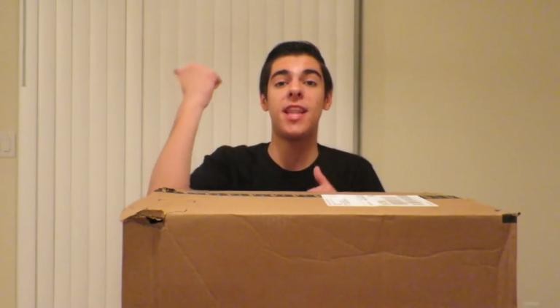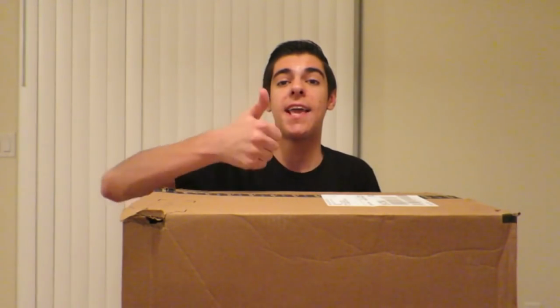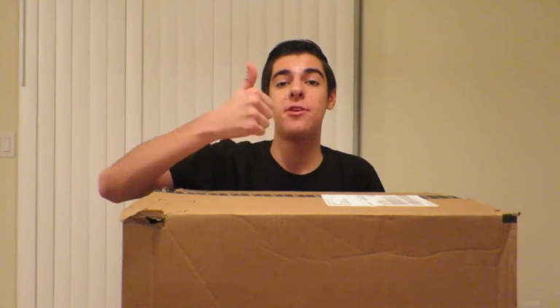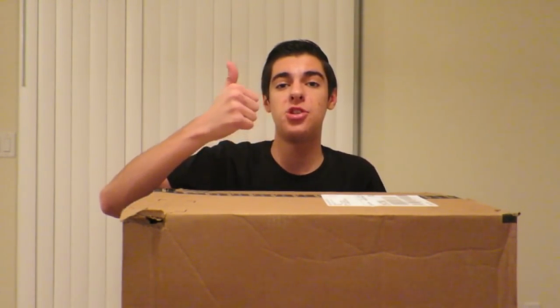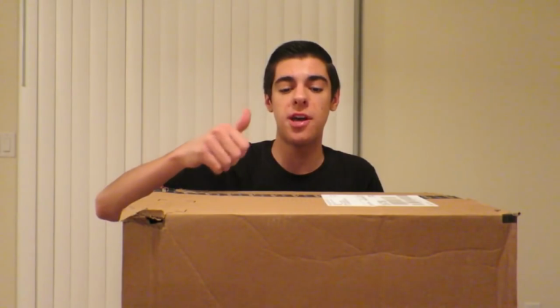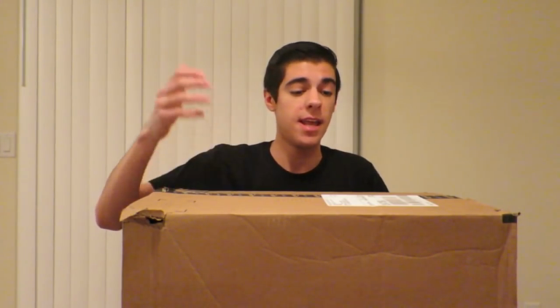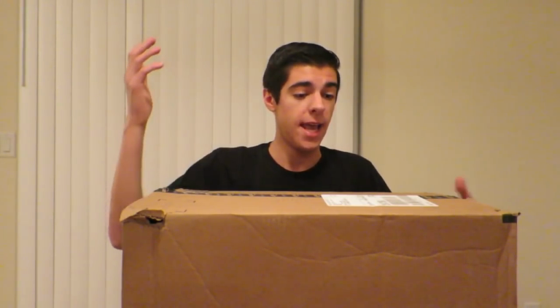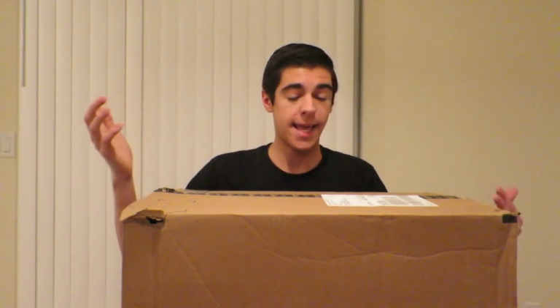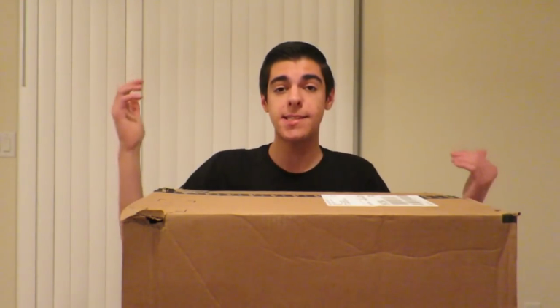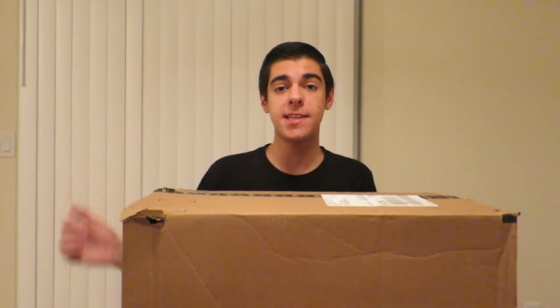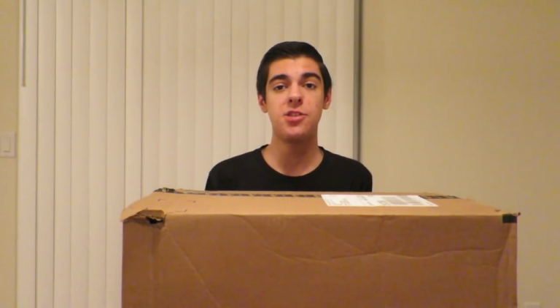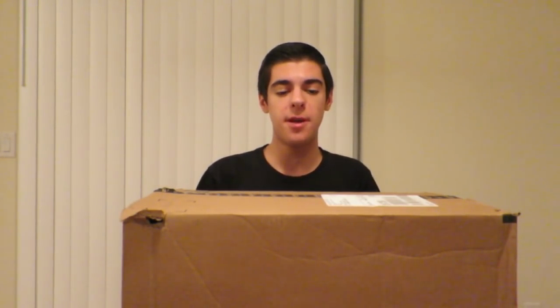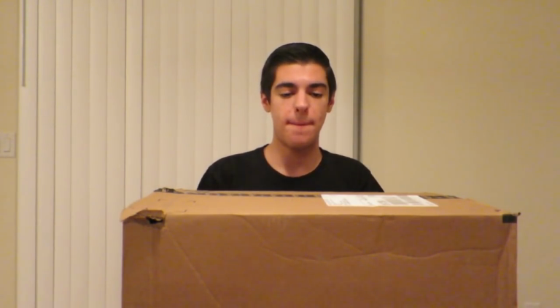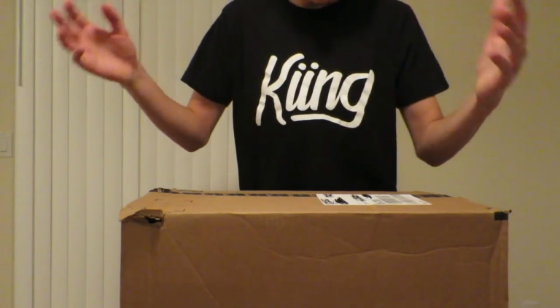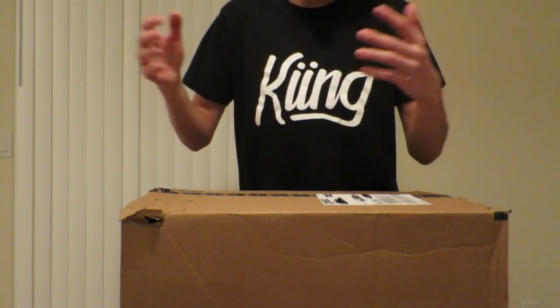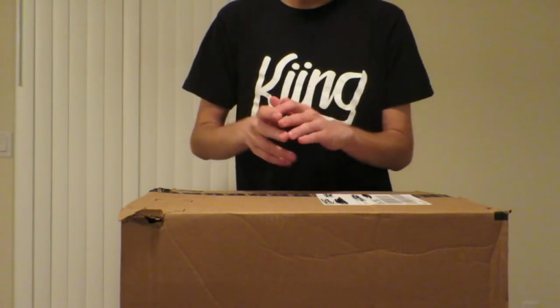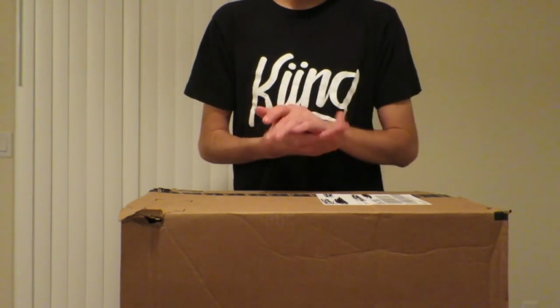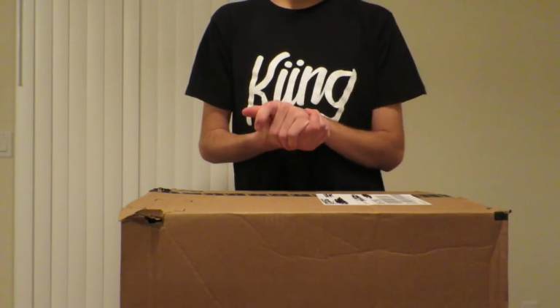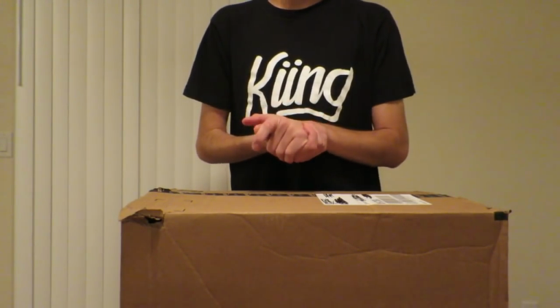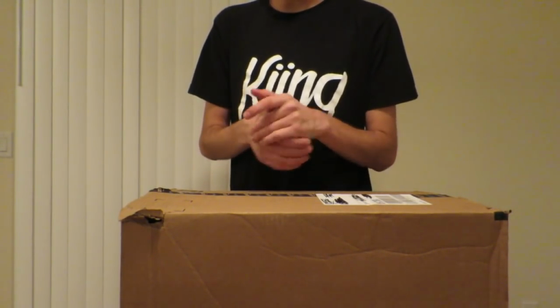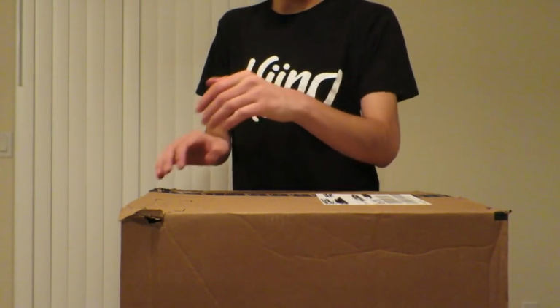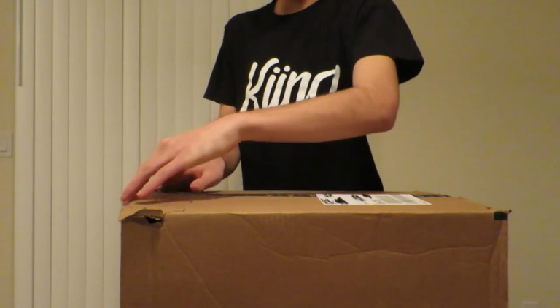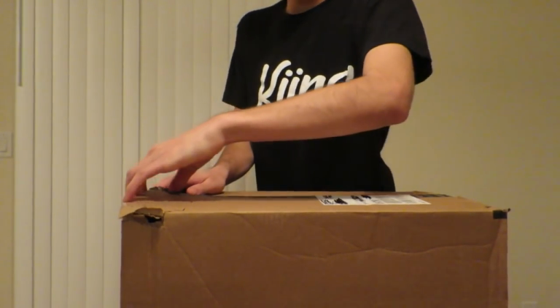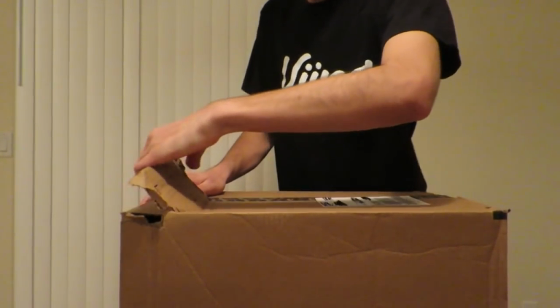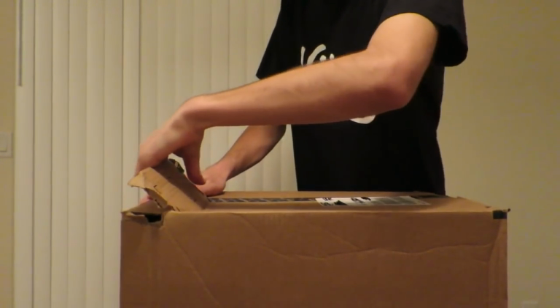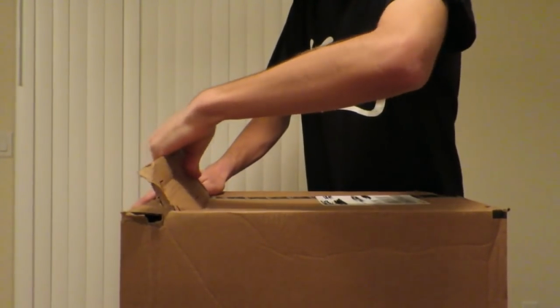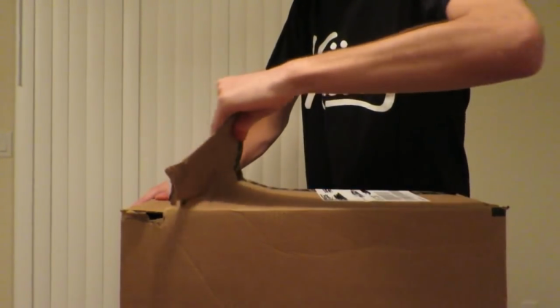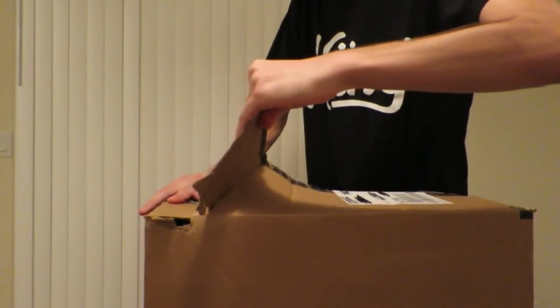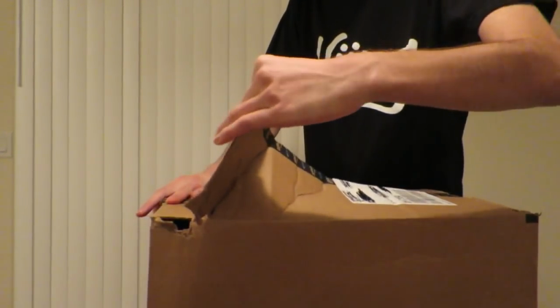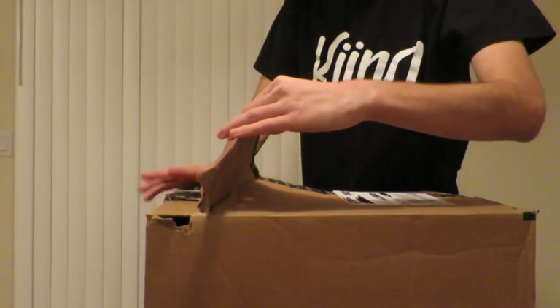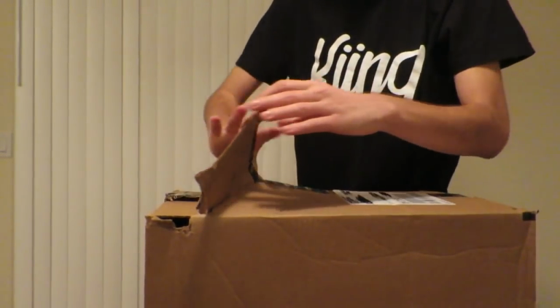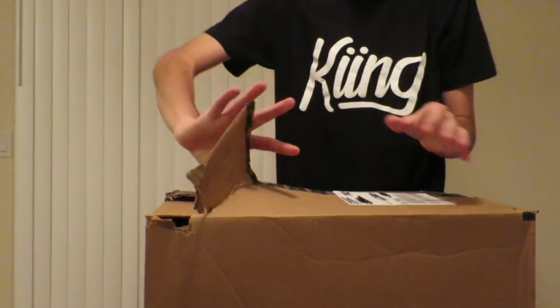Leave a like if you enjoyed, and let's get to it. Let's go ahead and start this unboxing by opening the box.